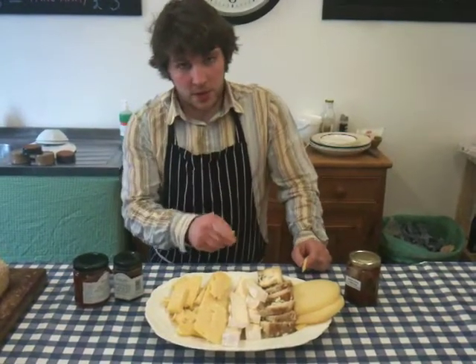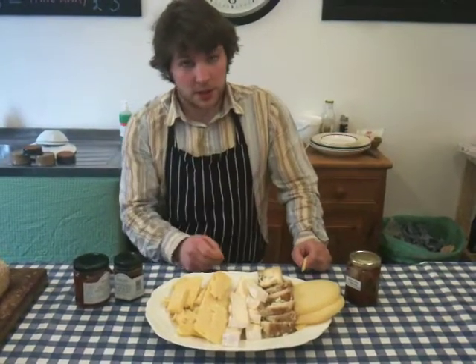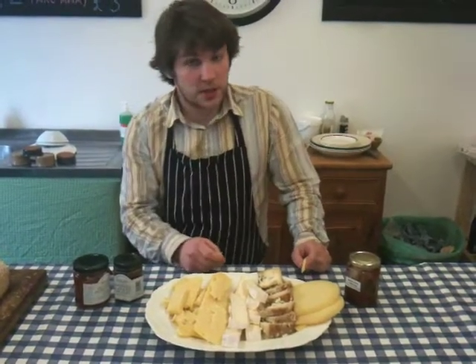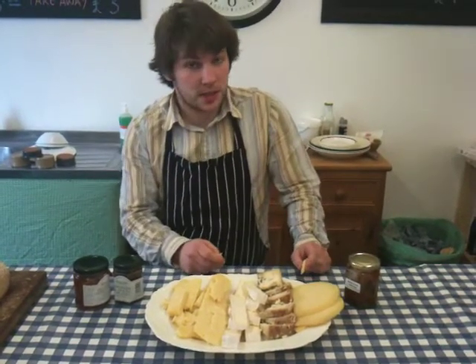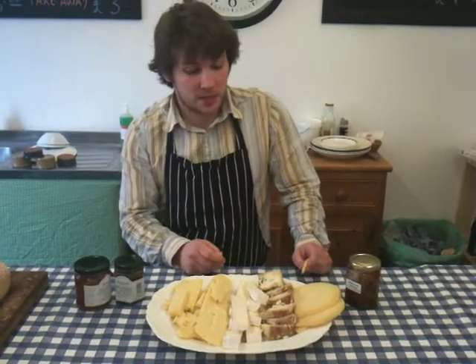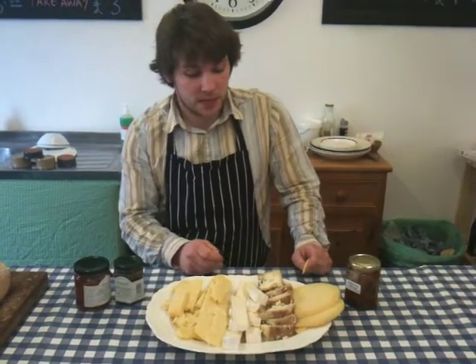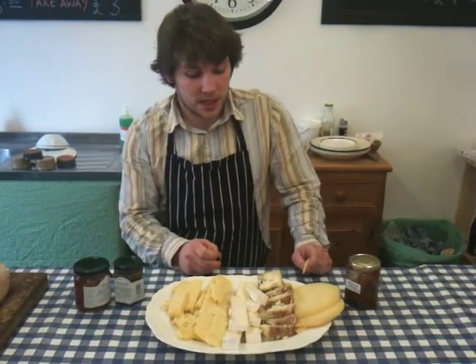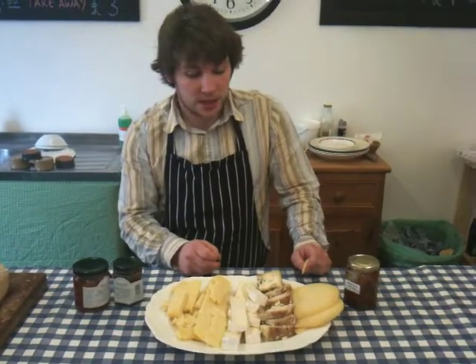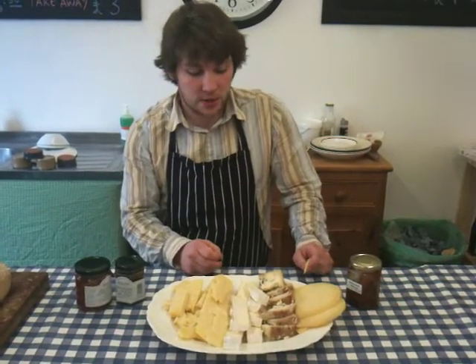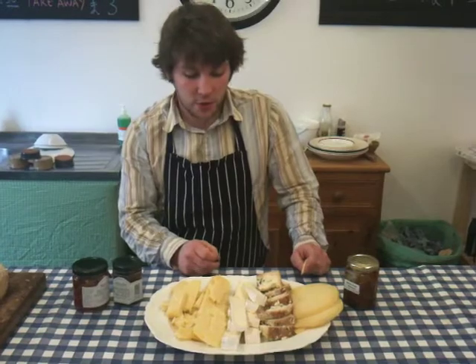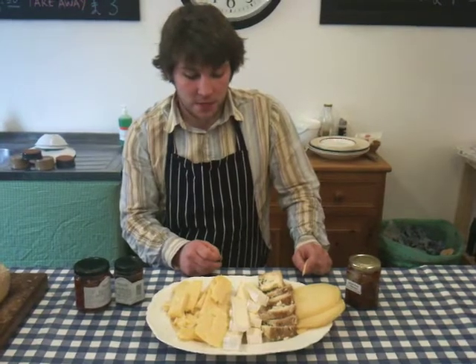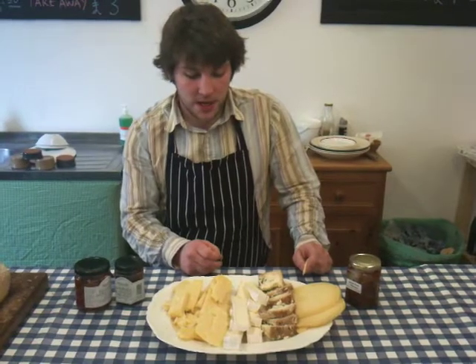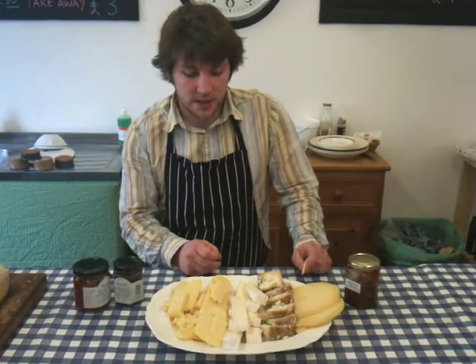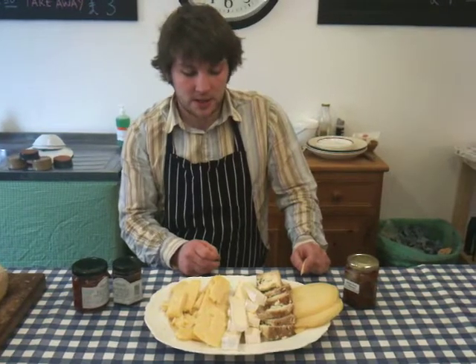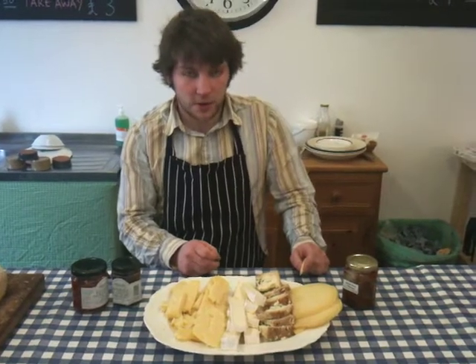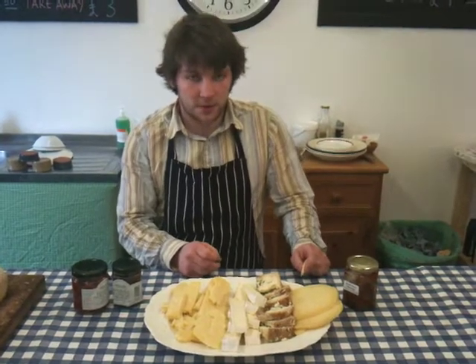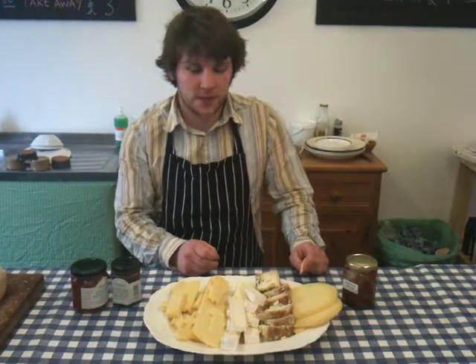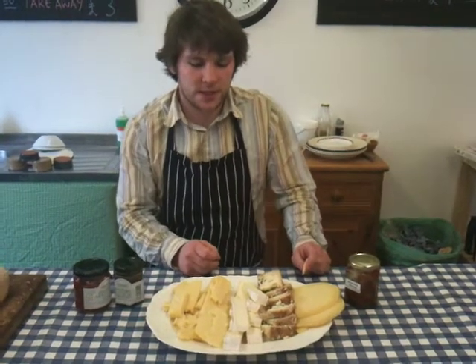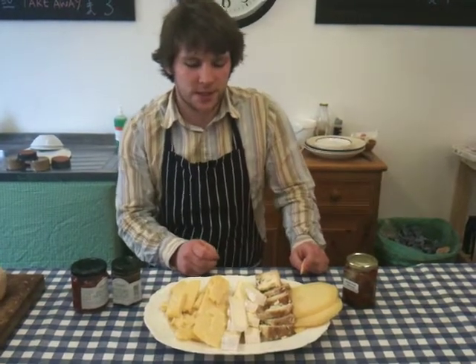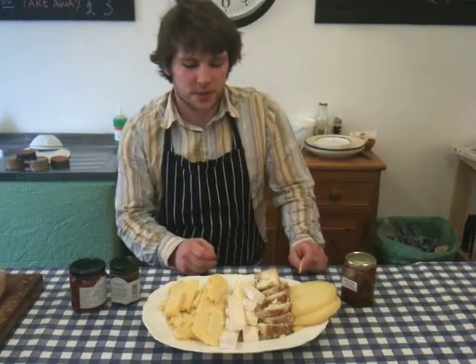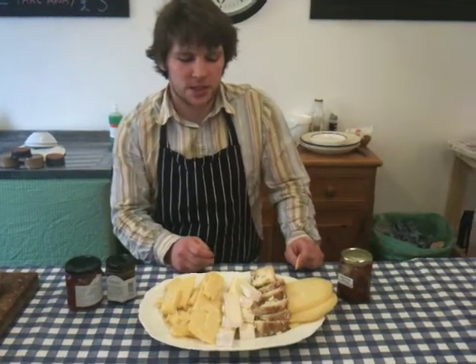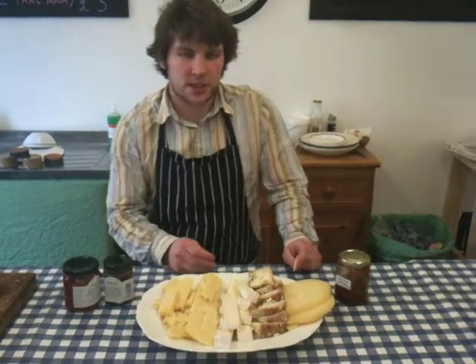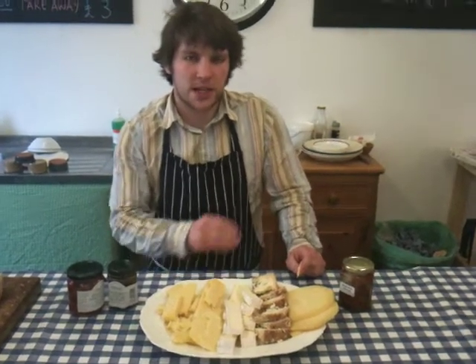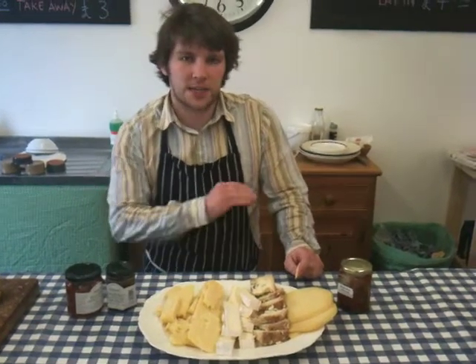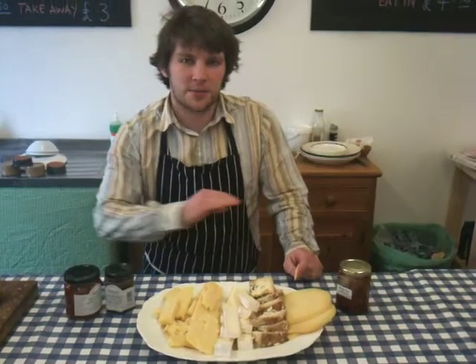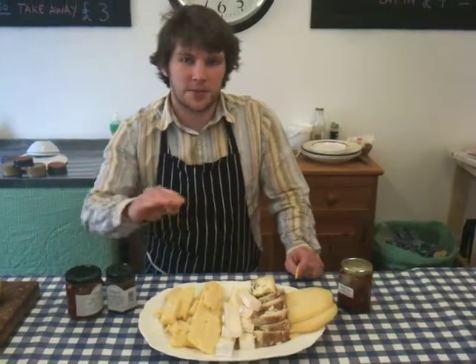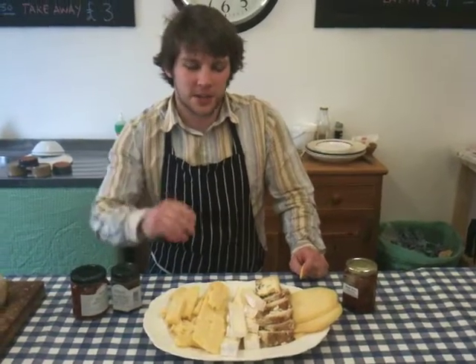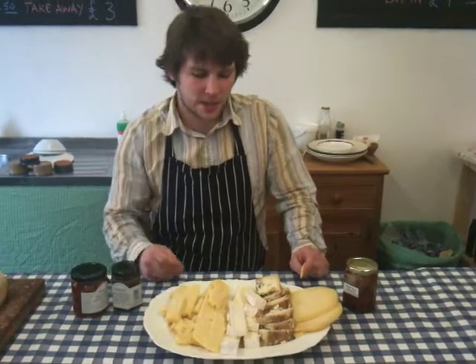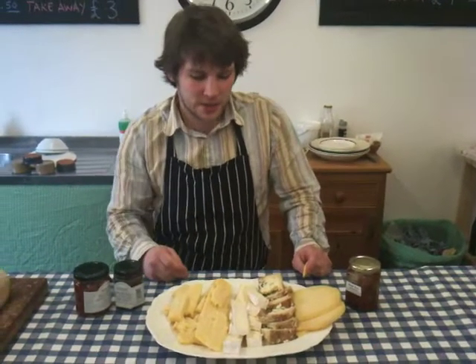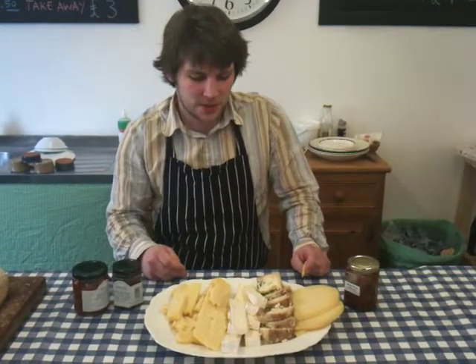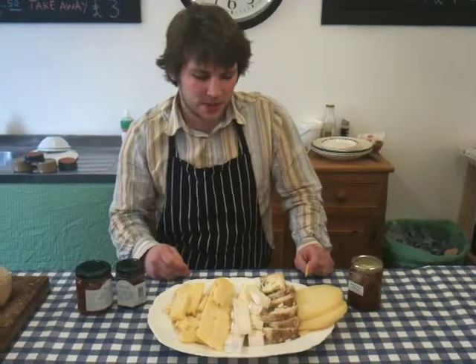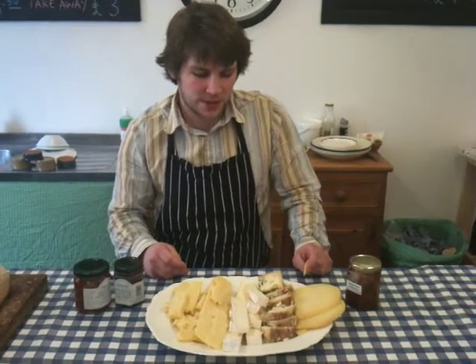We've got their brie, which we're currently using in sandwiches and salads. It's creamy, it's soft, and it's nice when it's just had a little bit of a temperature to it.